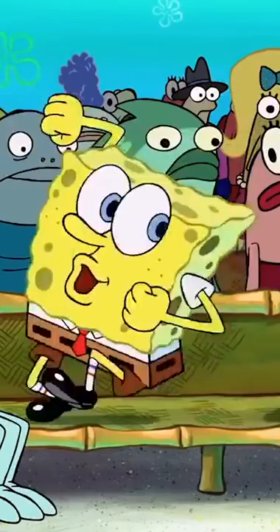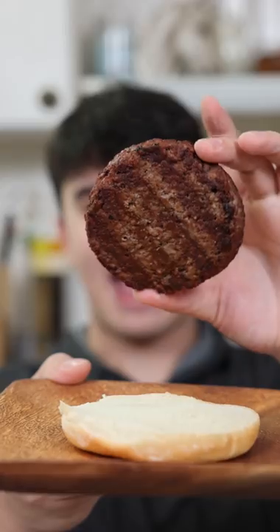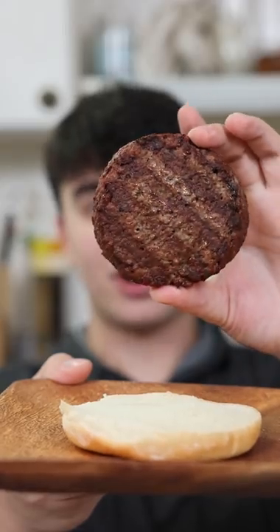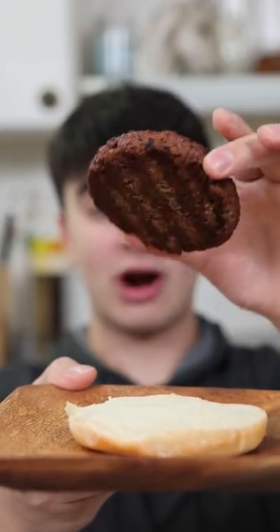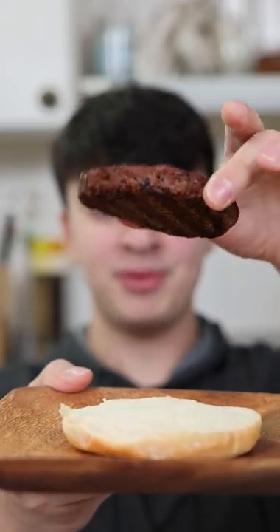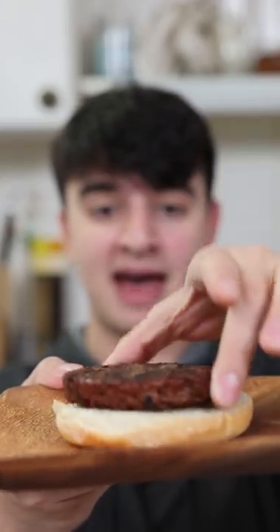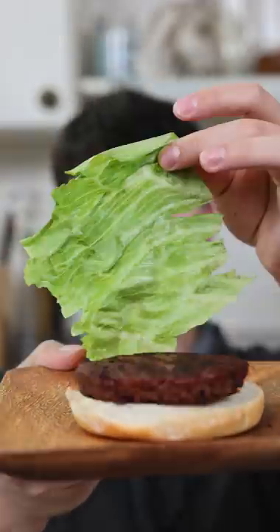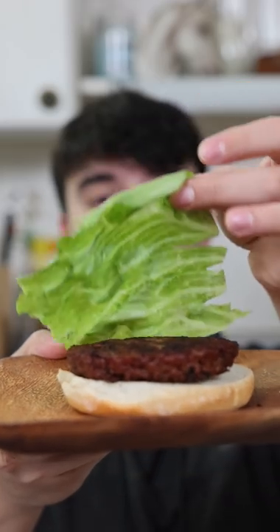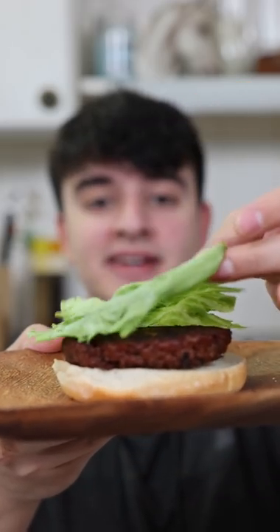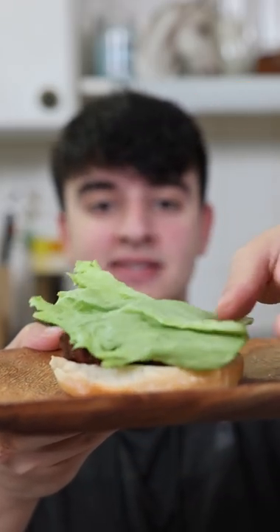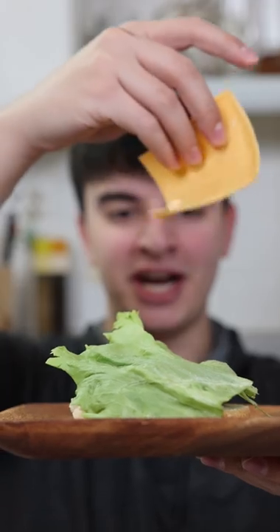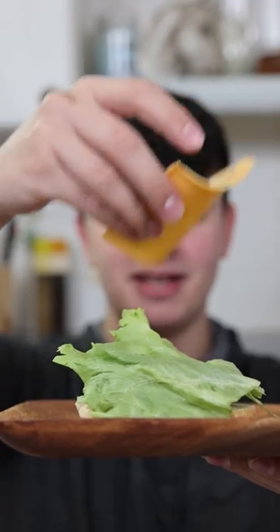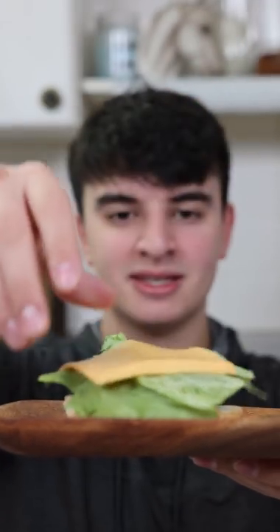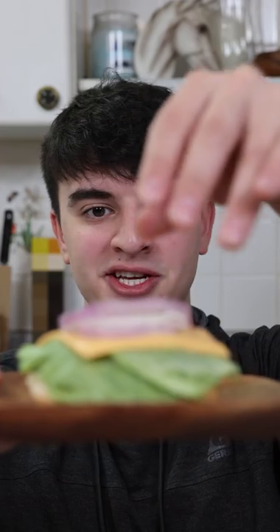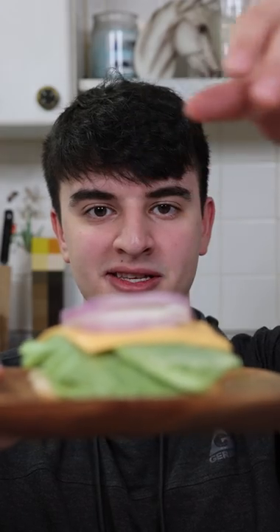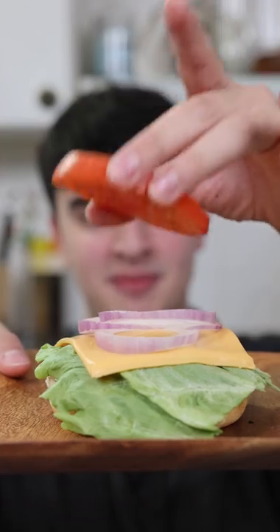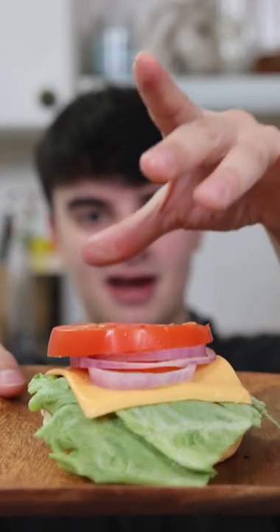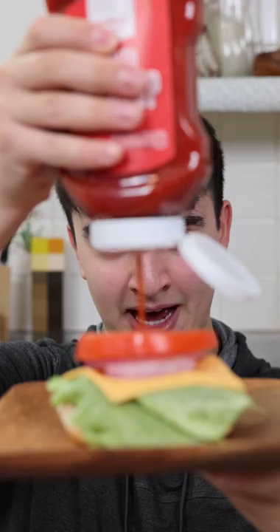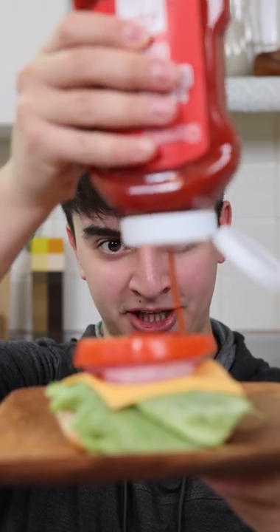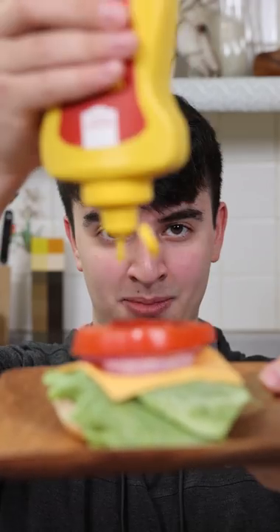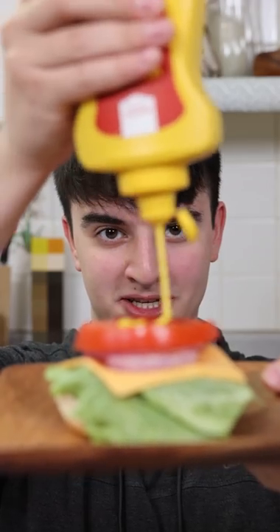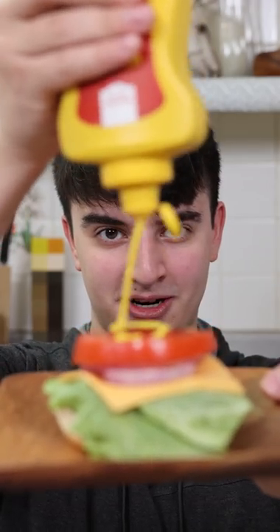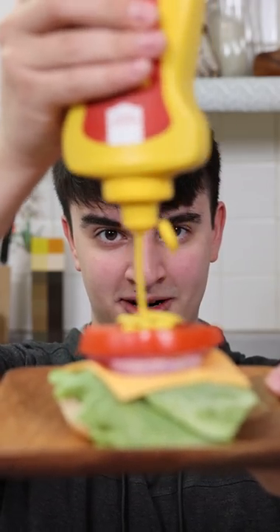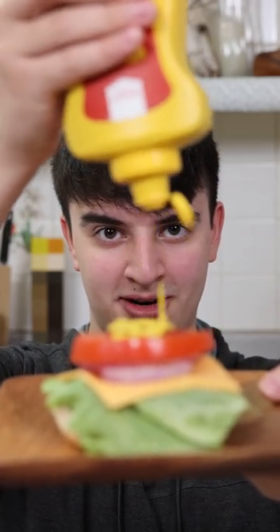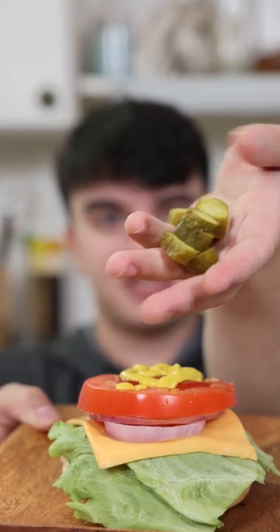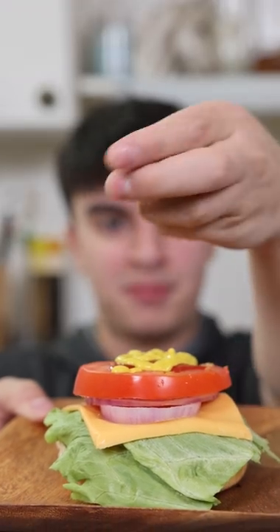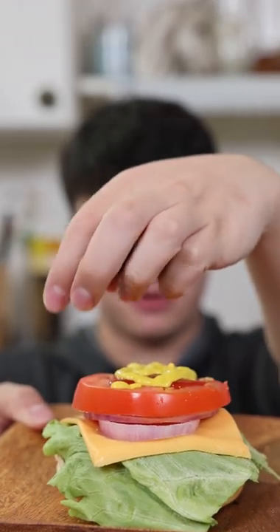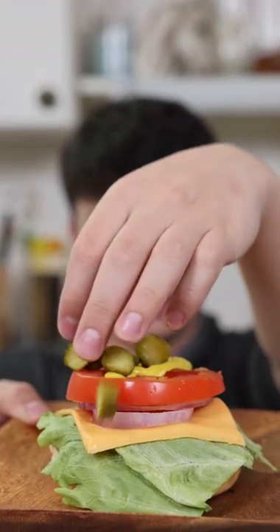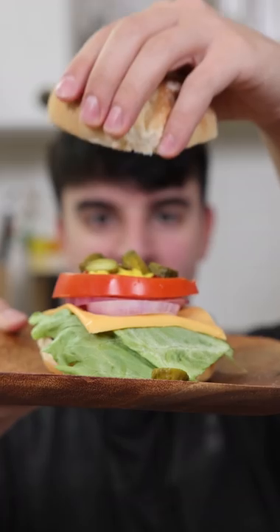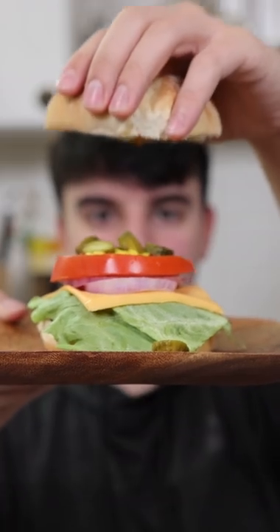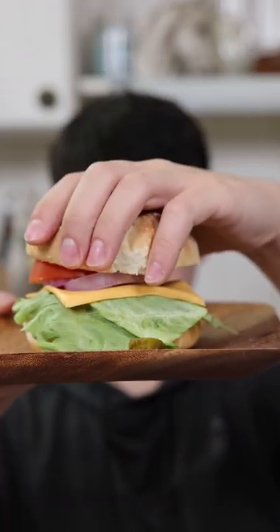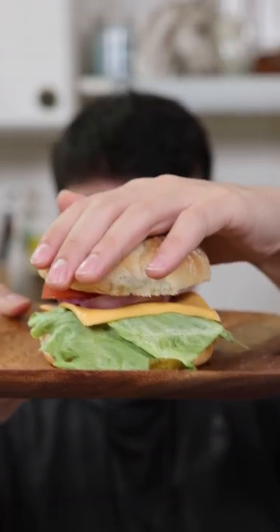Add our Krabby Patty, add lettuce, cheese, onions, tomato, ketchup, mustard, sea pickles, and a top bun.